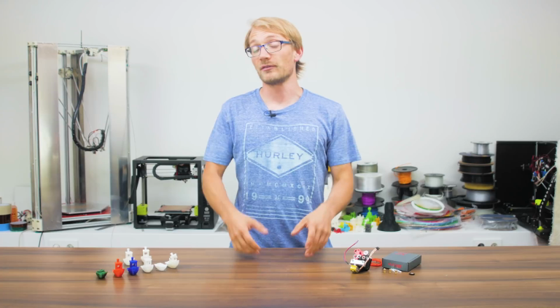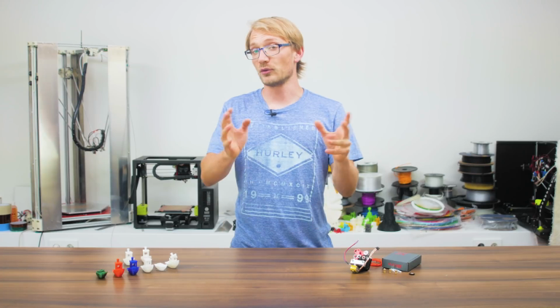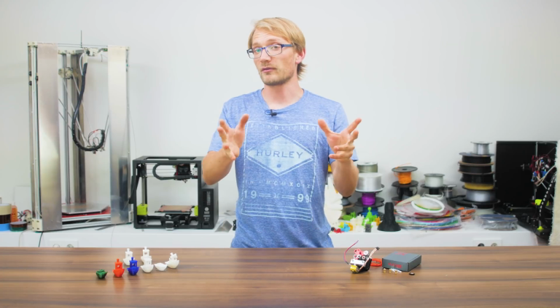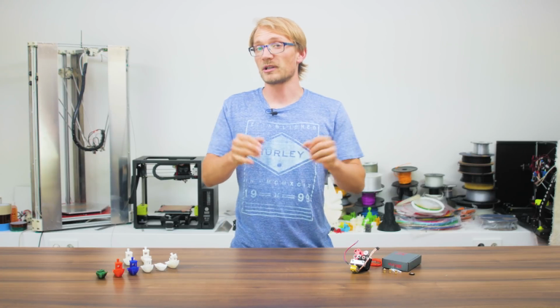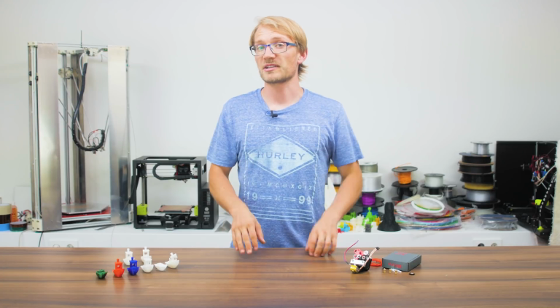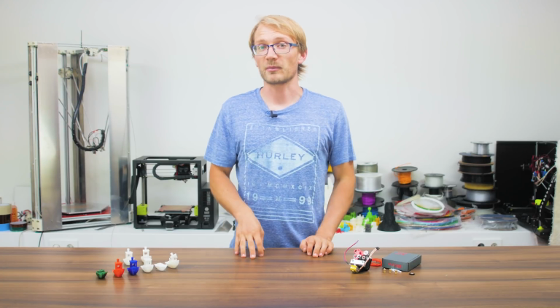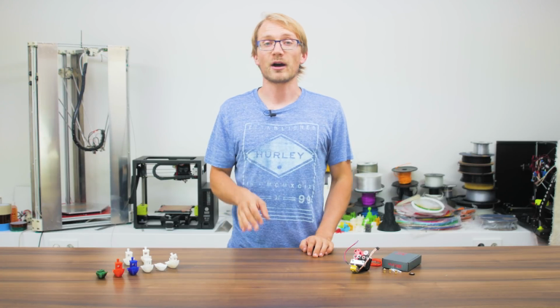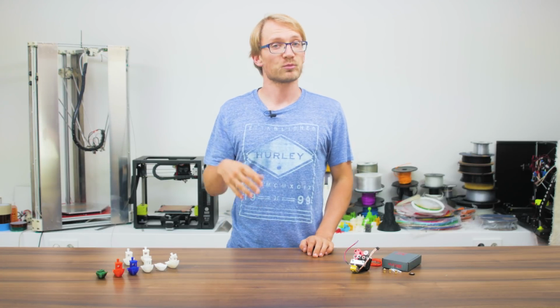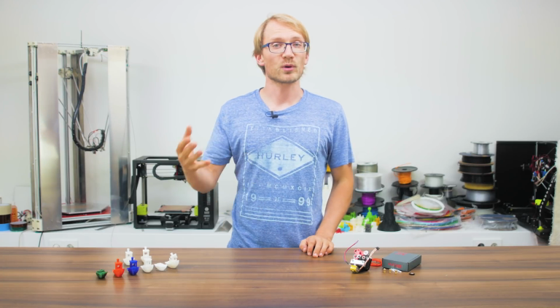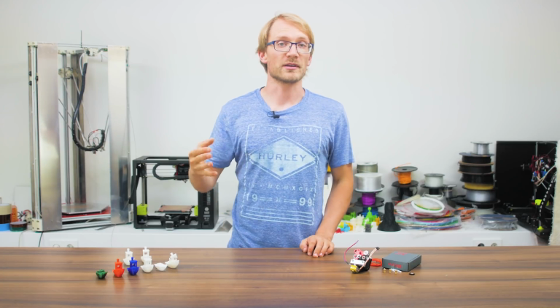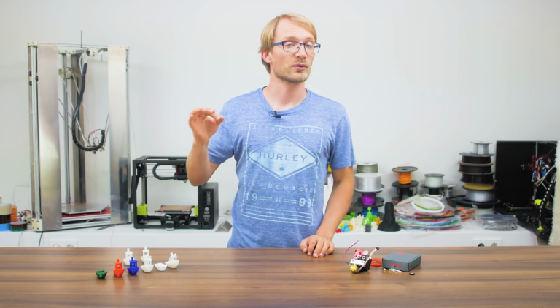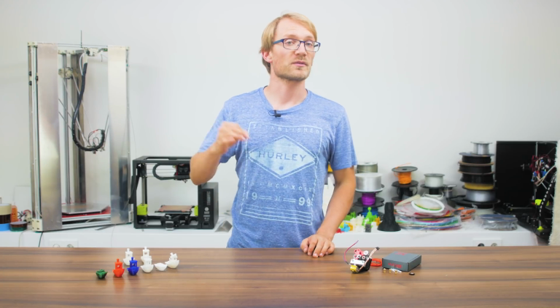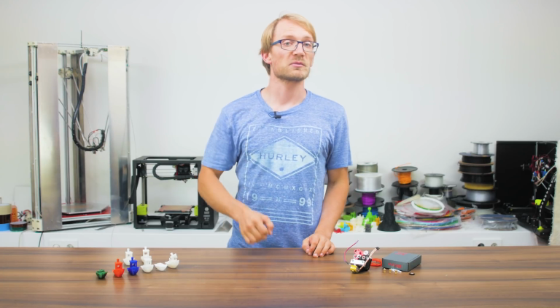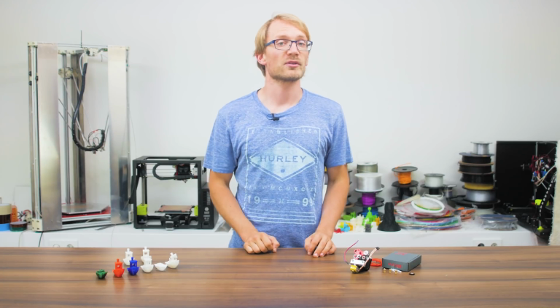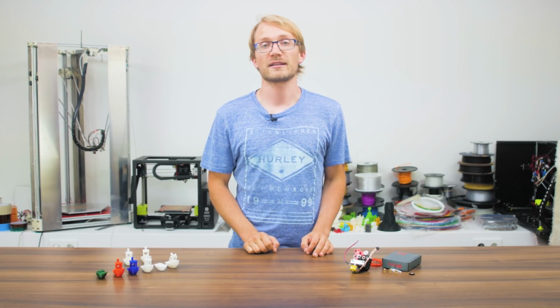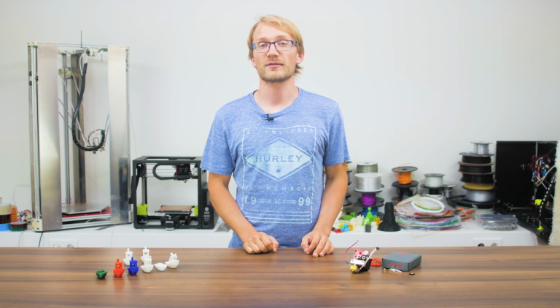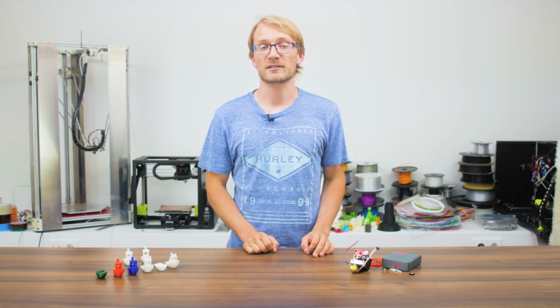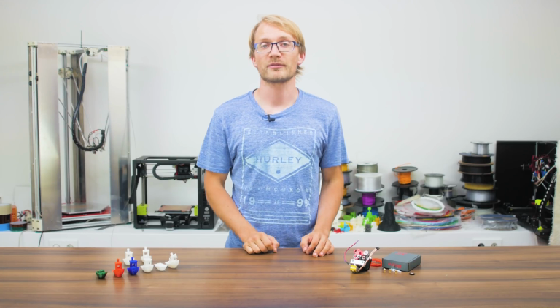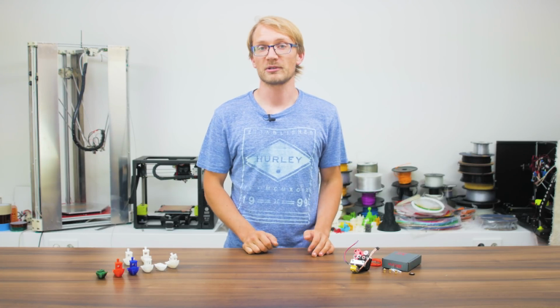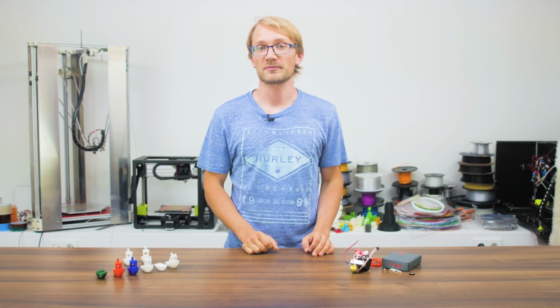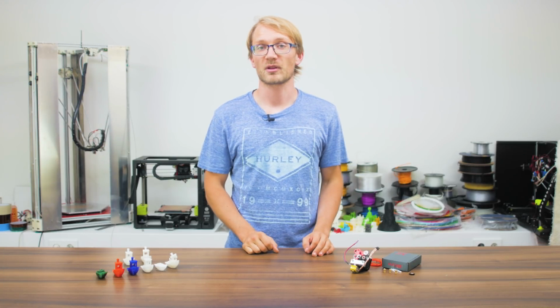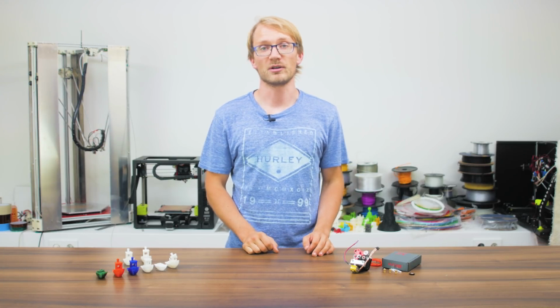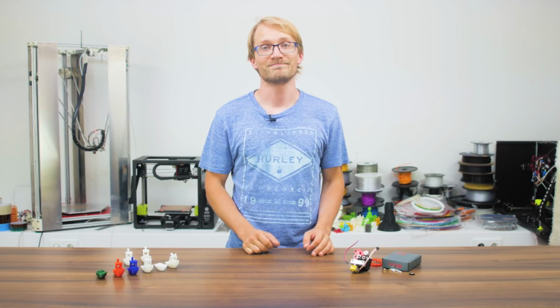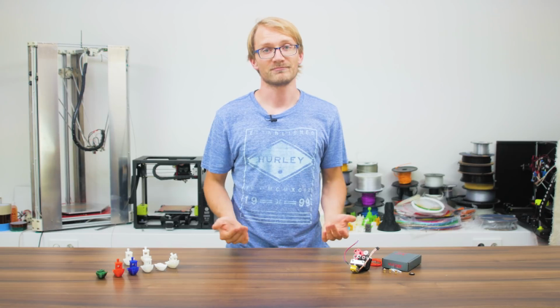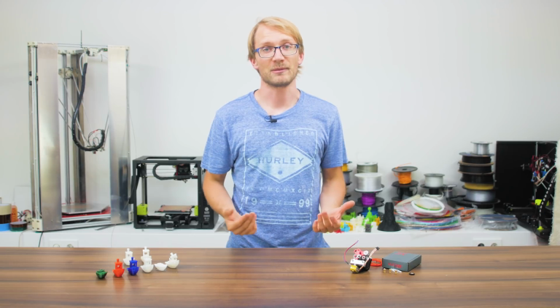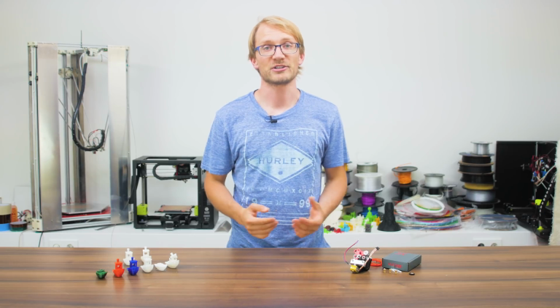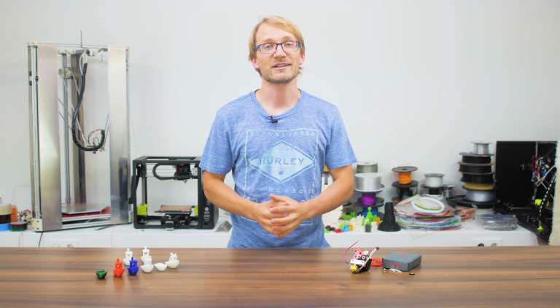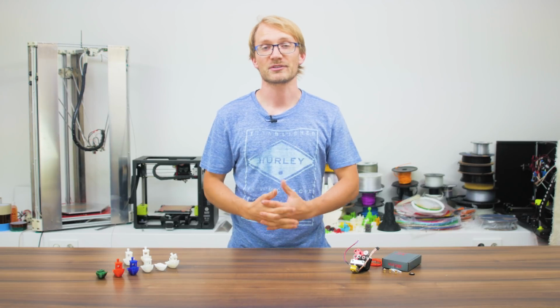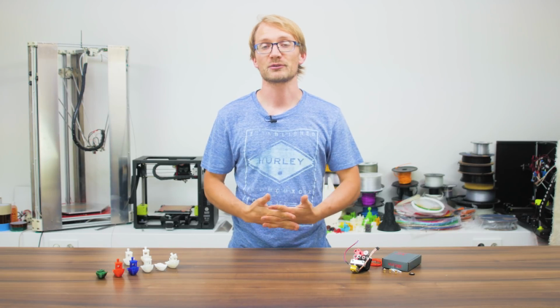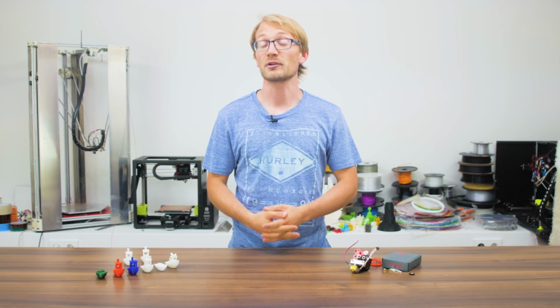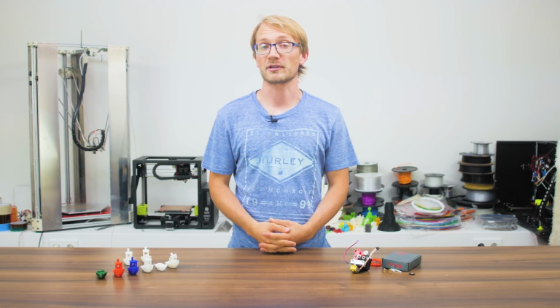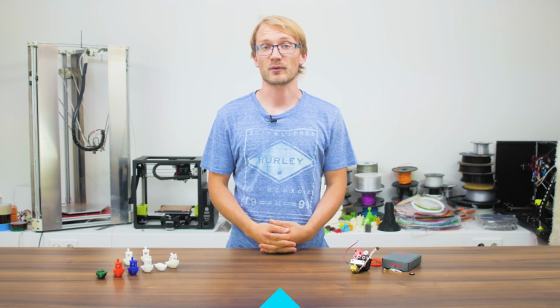Have you ever been upset by how poorly your 3D printer handles flexible filament? I might just have the solution you're looking for.